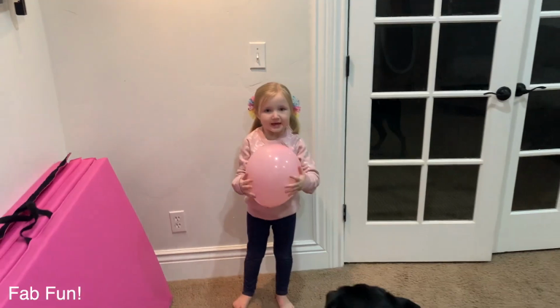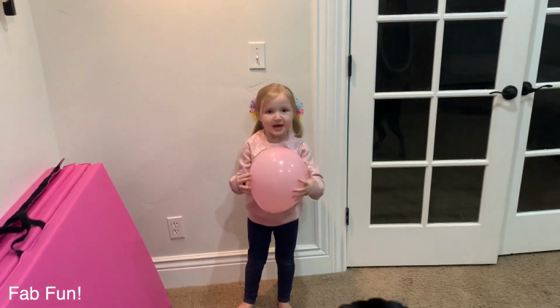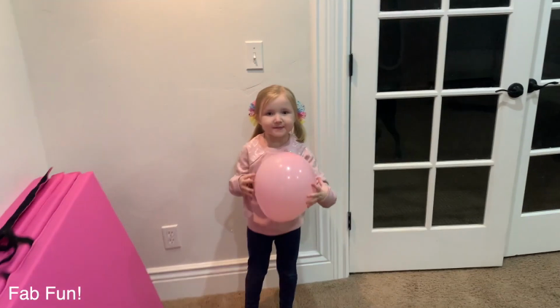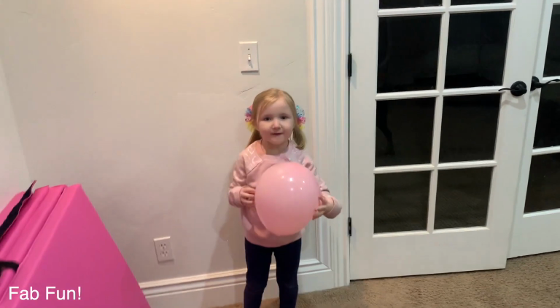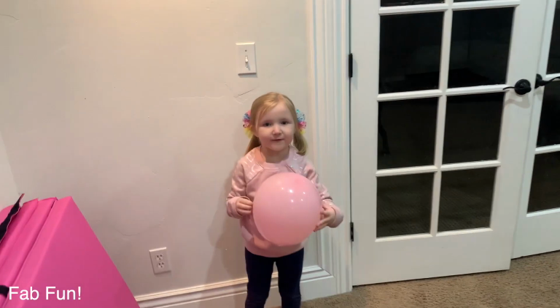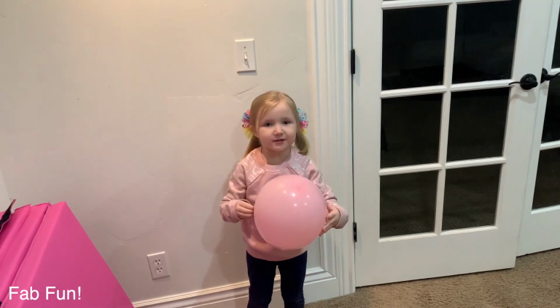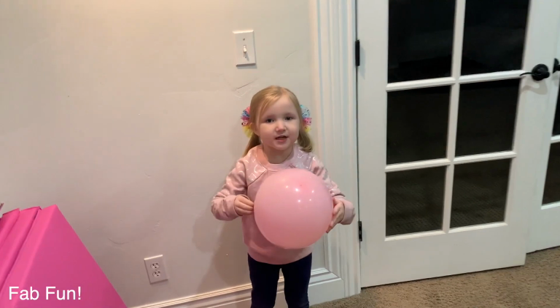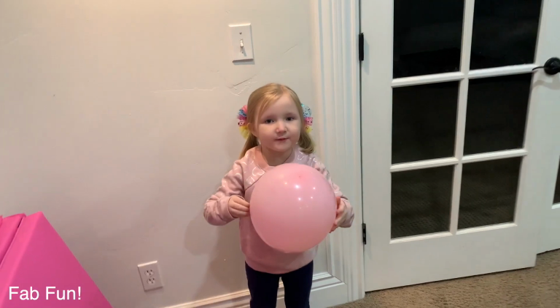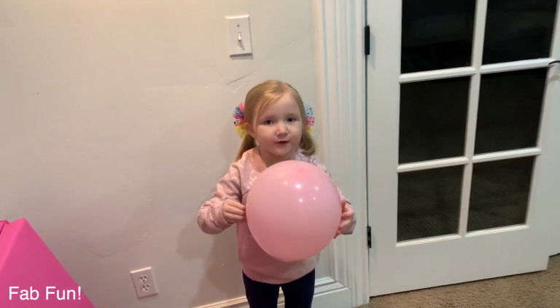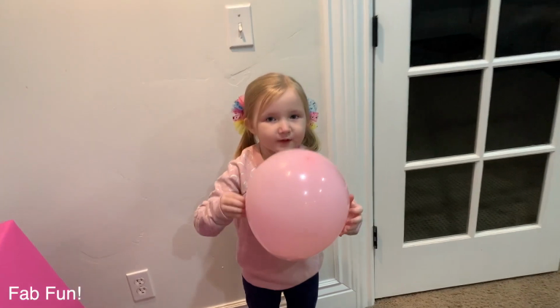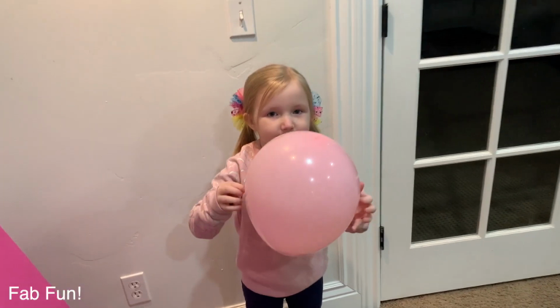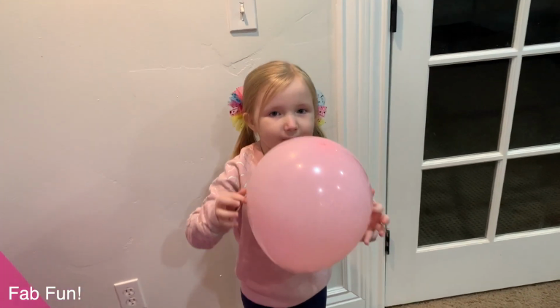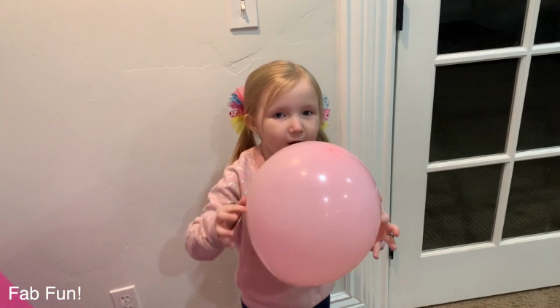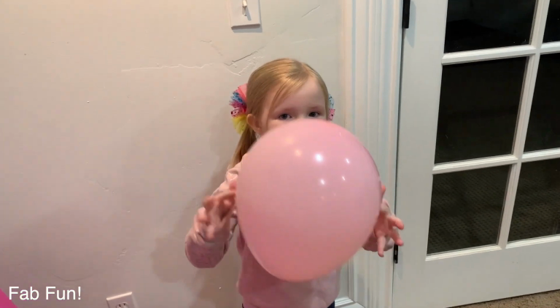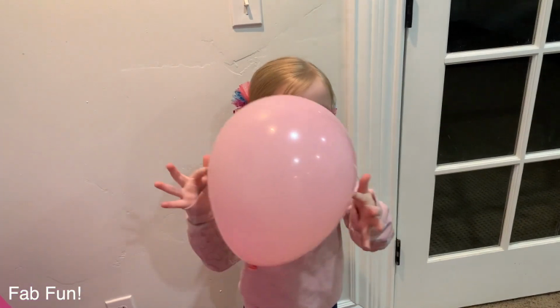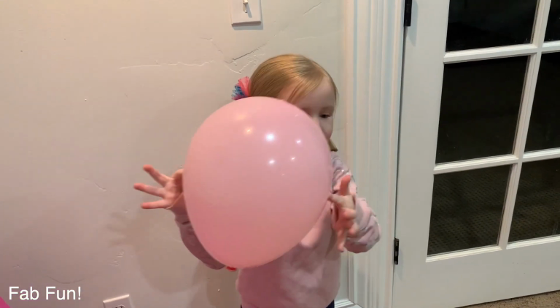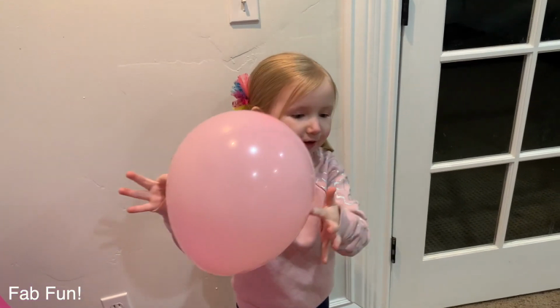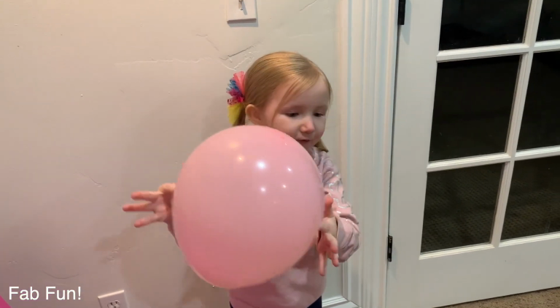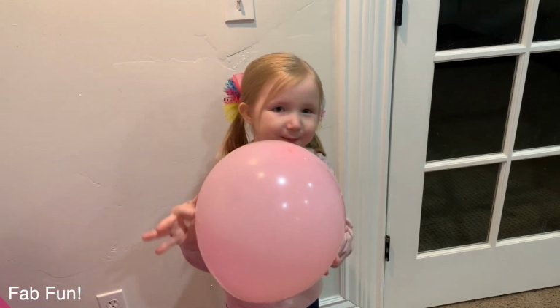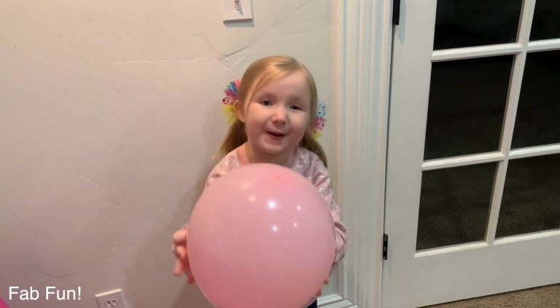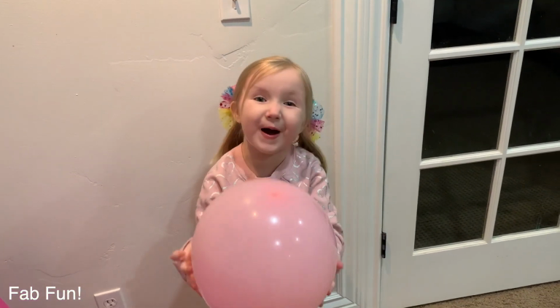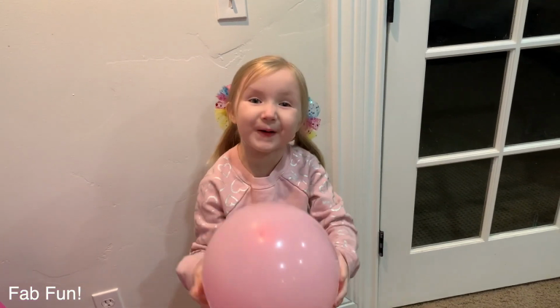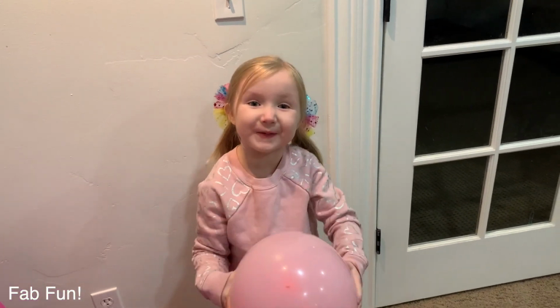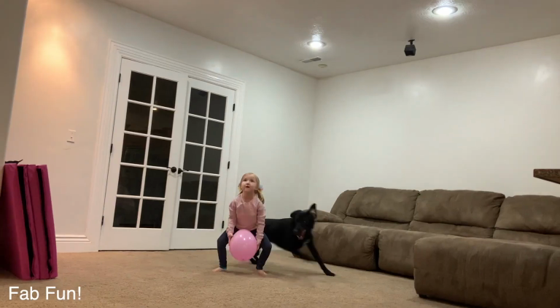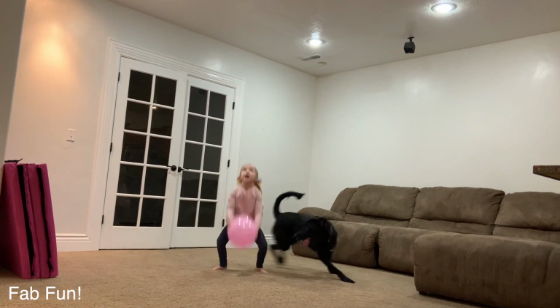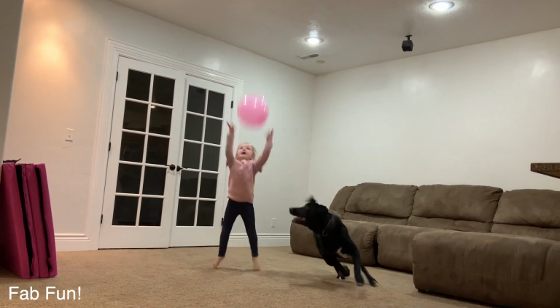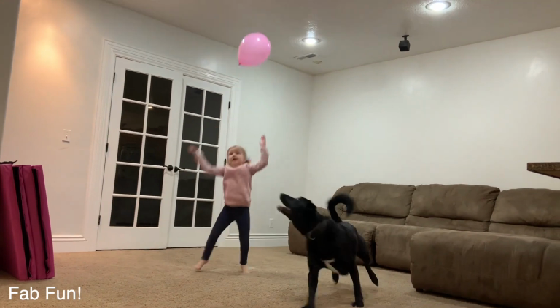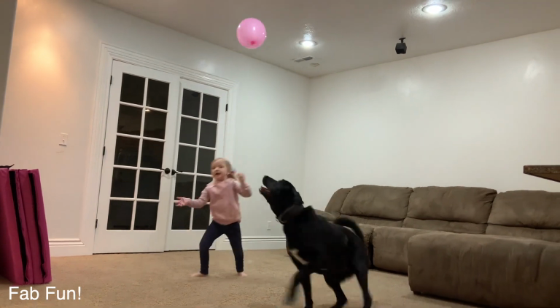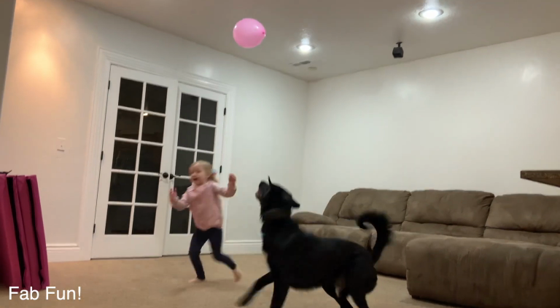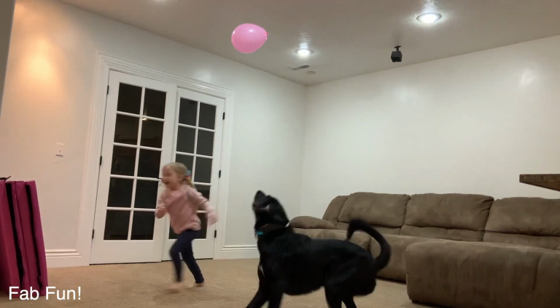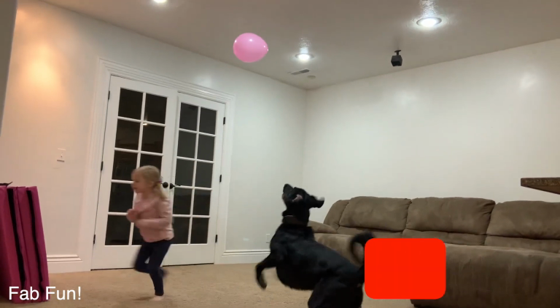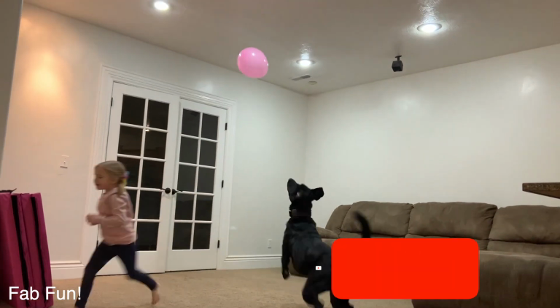It's my first time throwing a ball with a balloon free ball. Run, run, run!